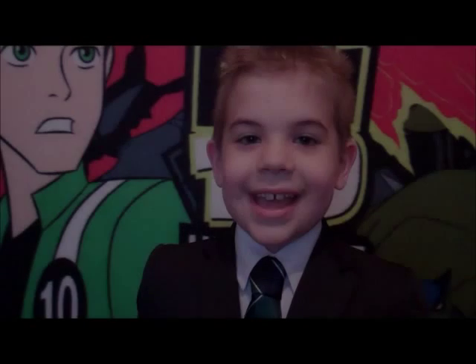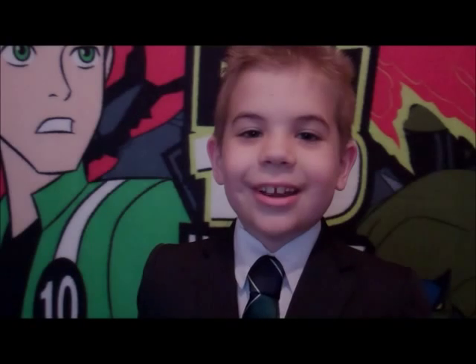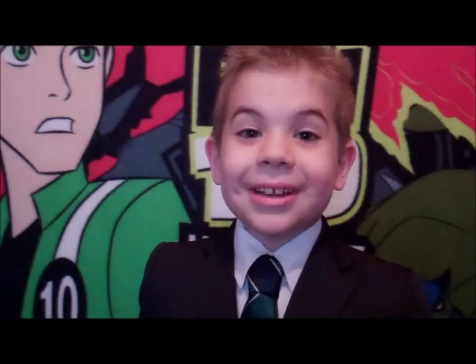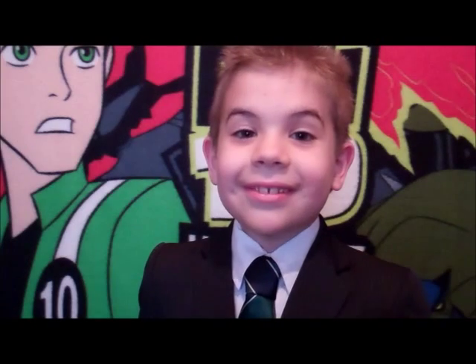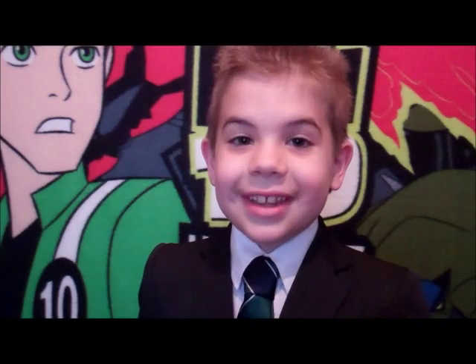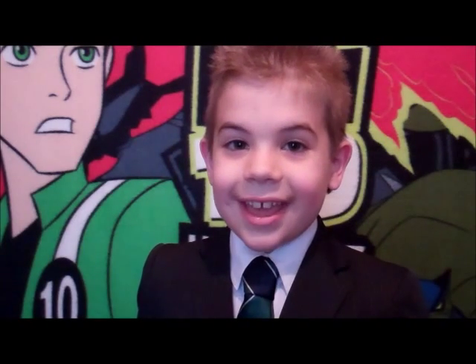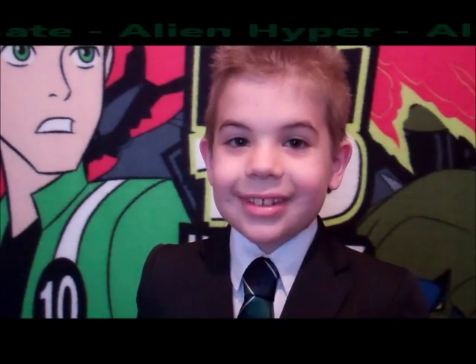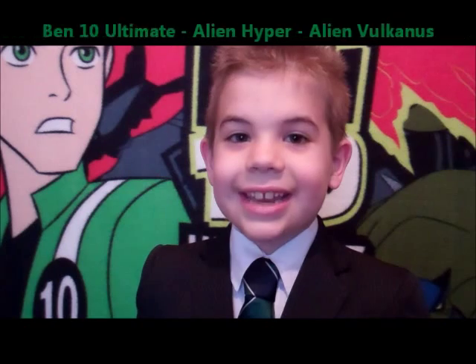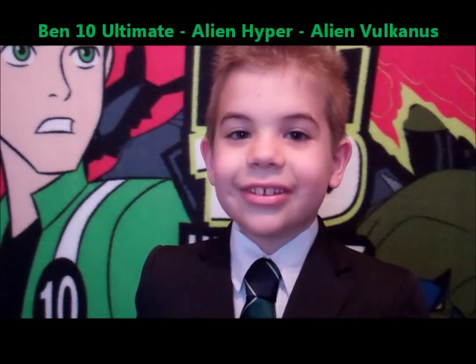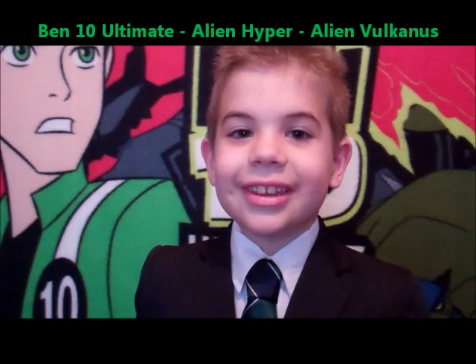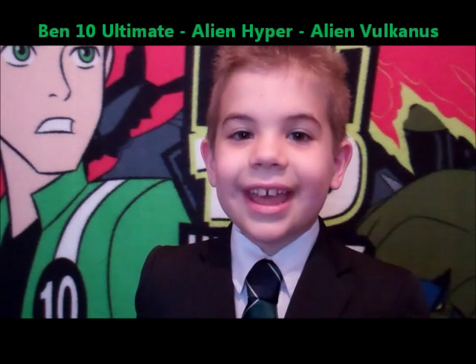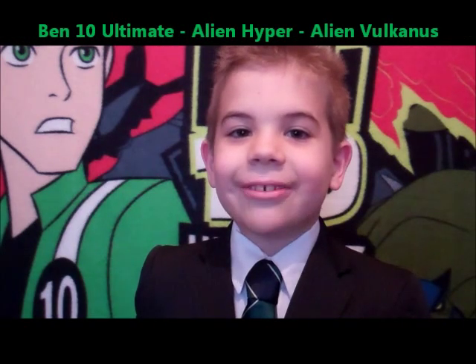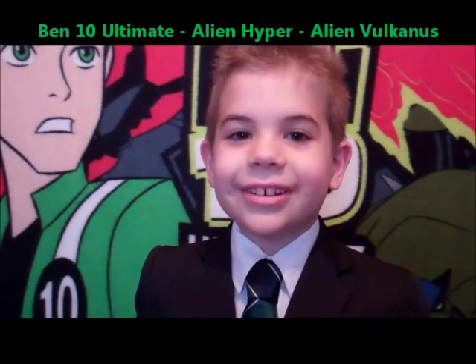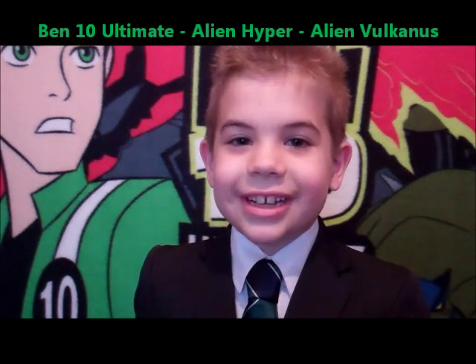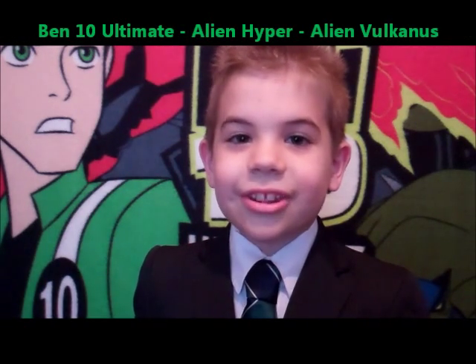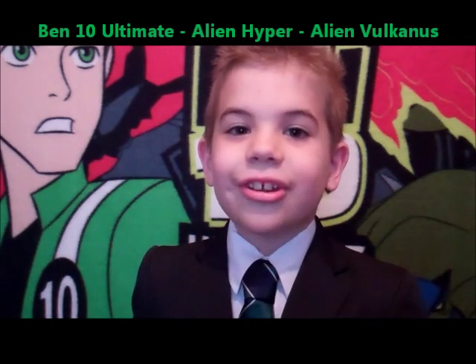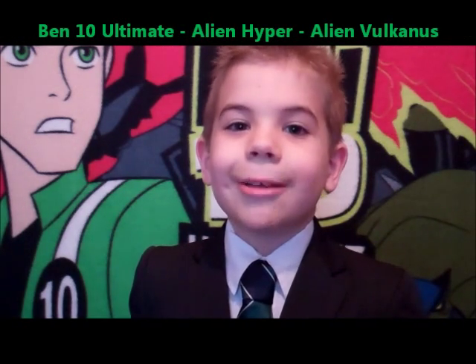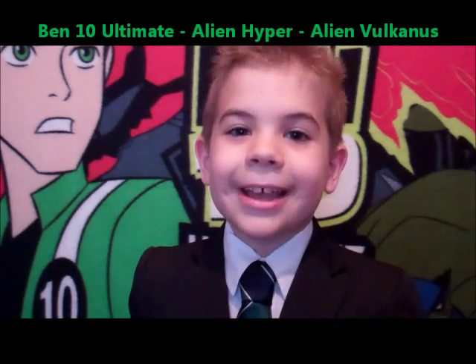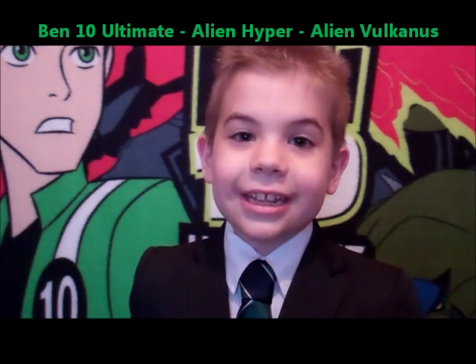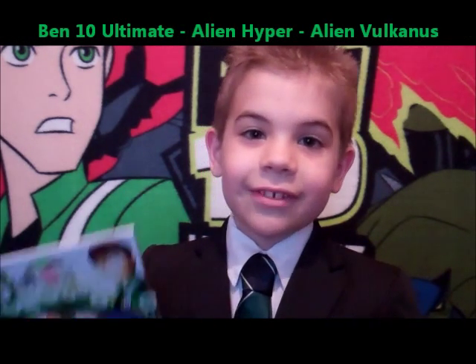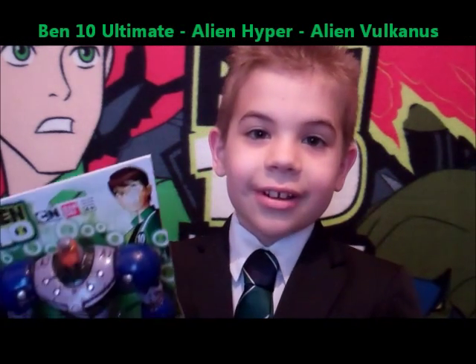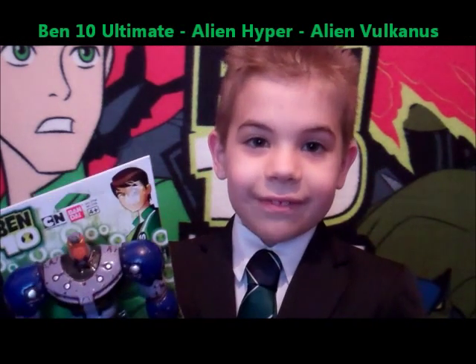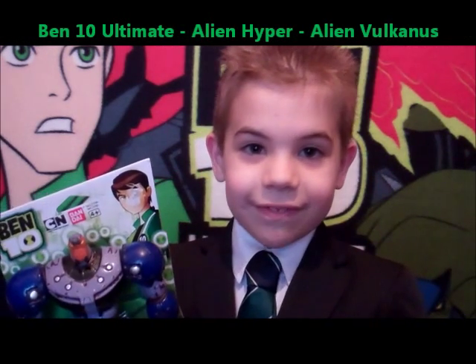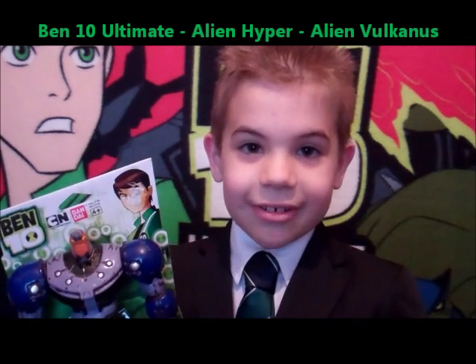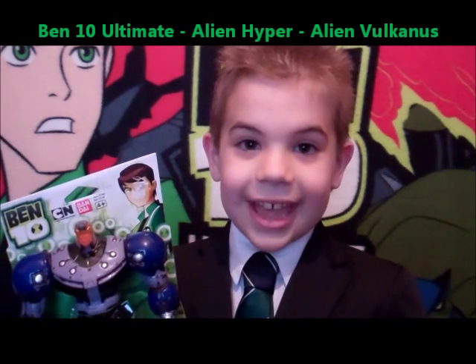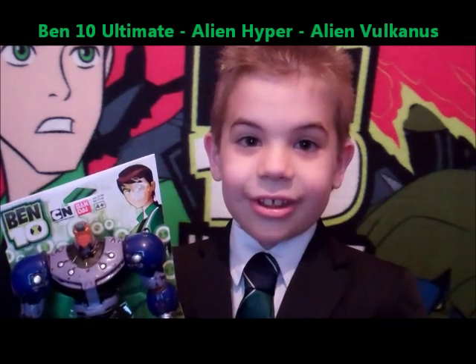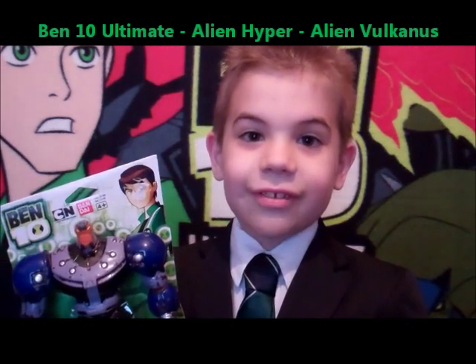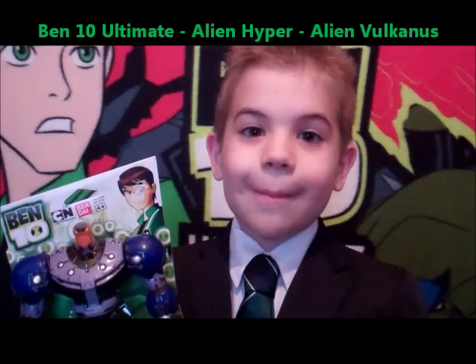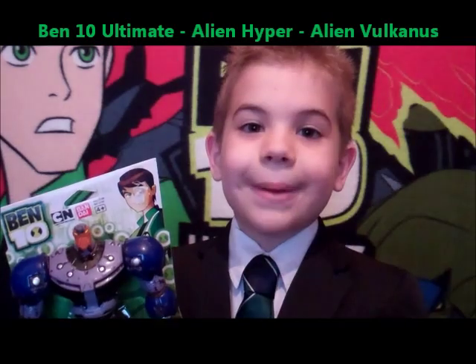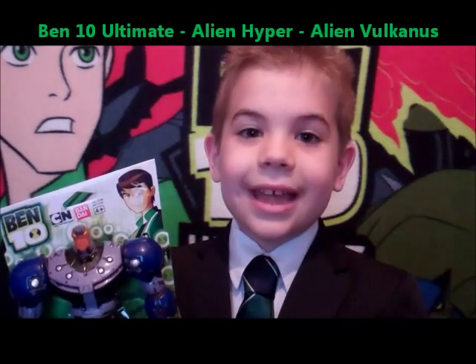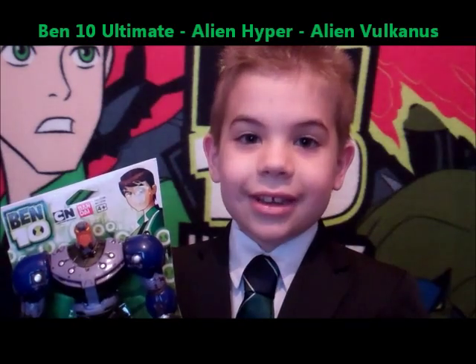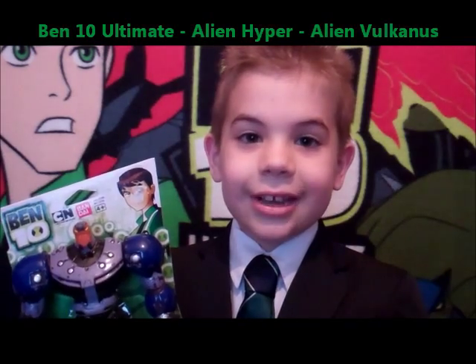Hello, my name is James and today we are going to get the new Hyper-Aning Volcanus from Bandai.